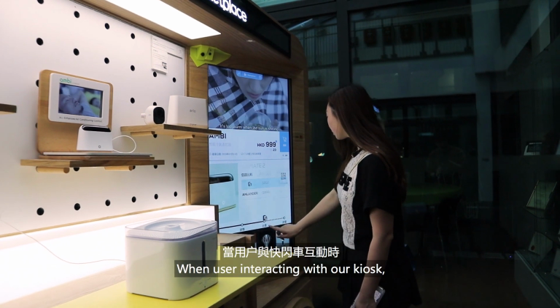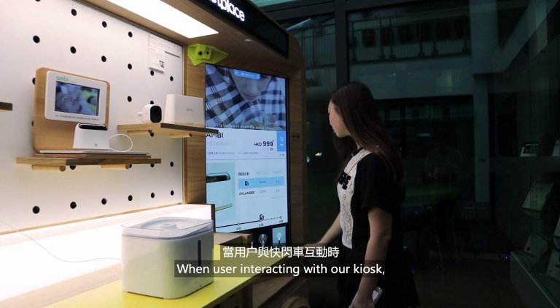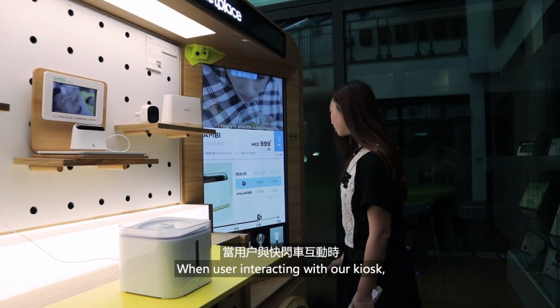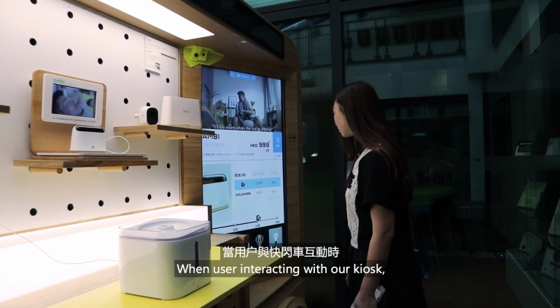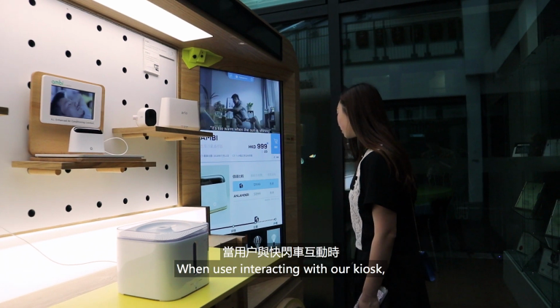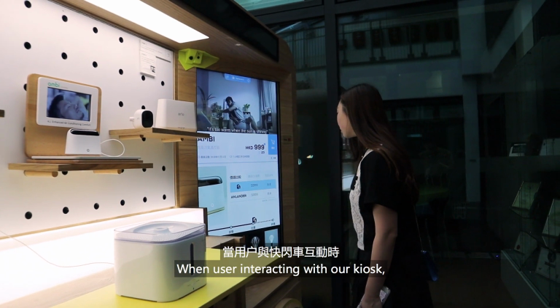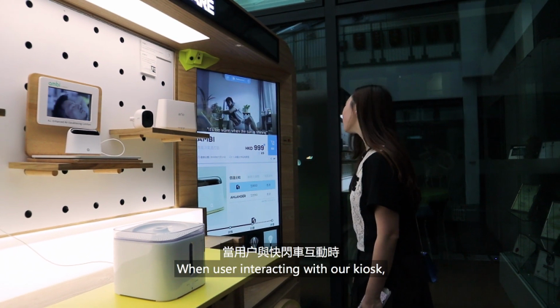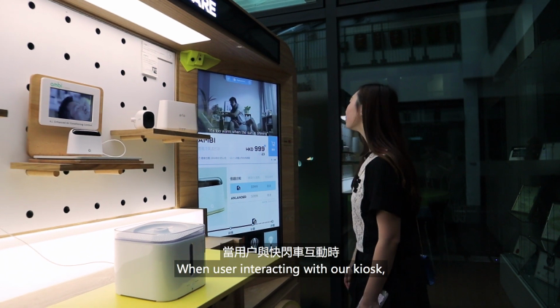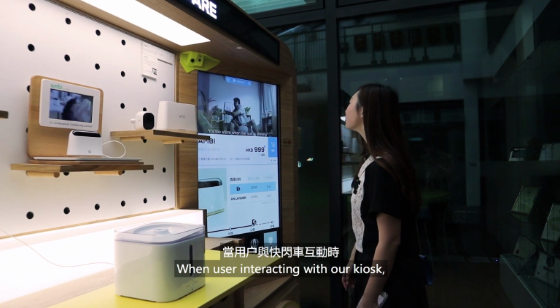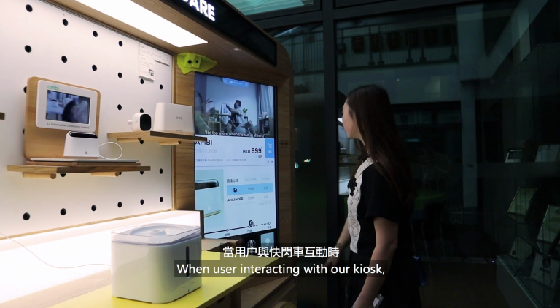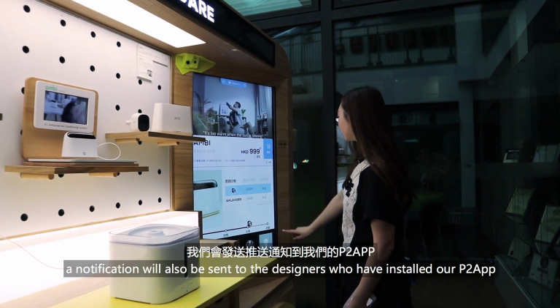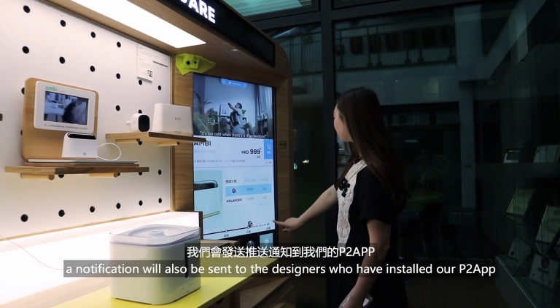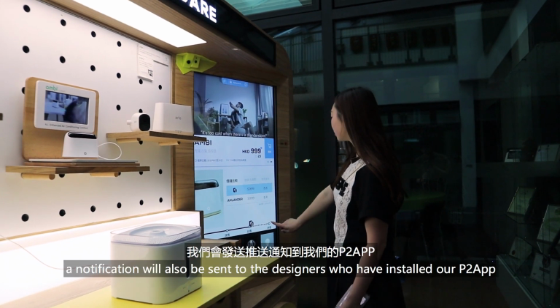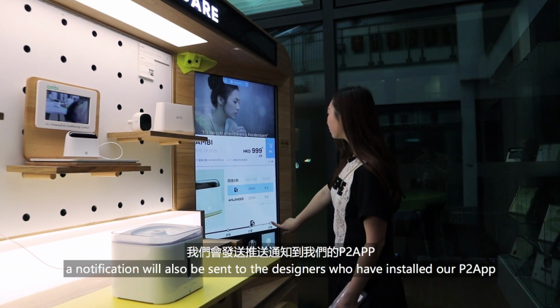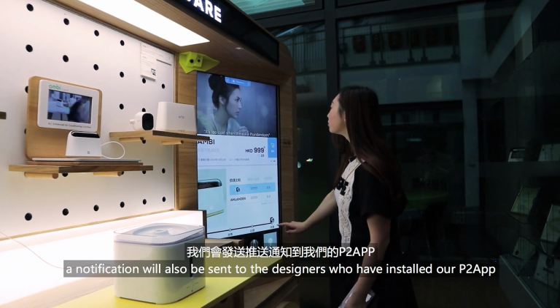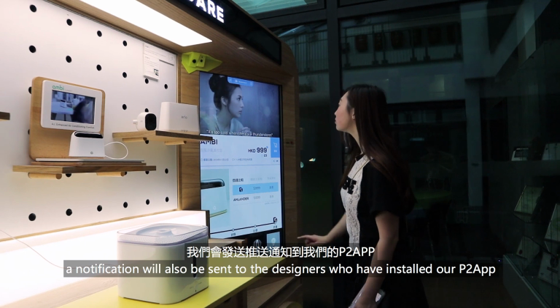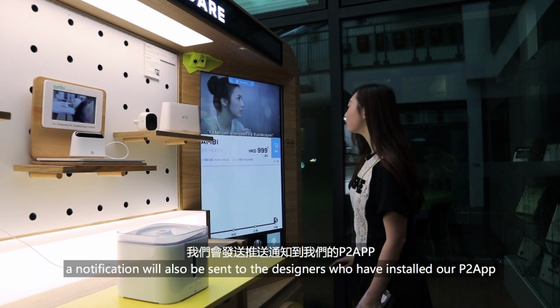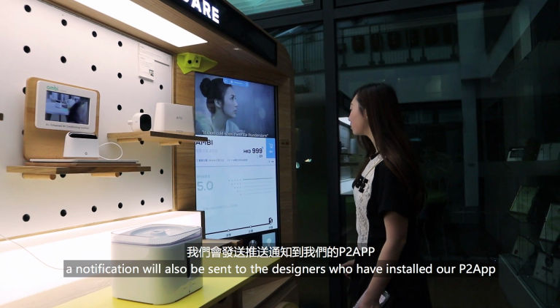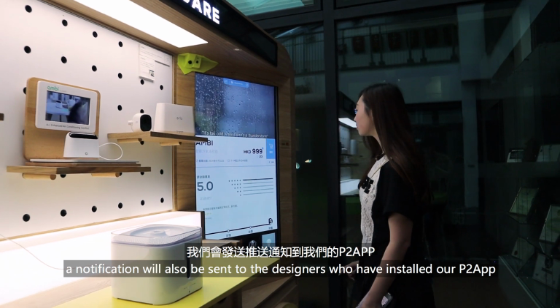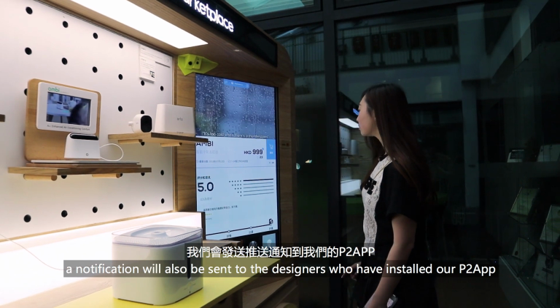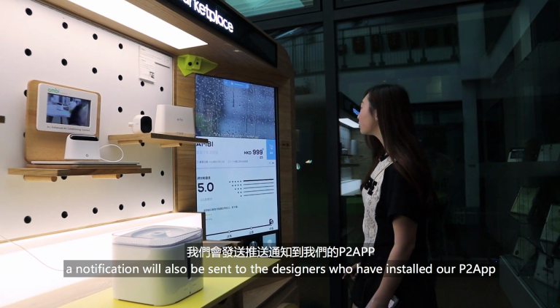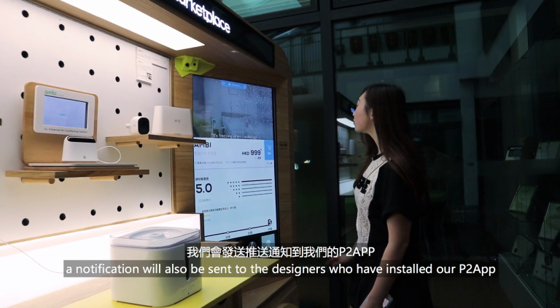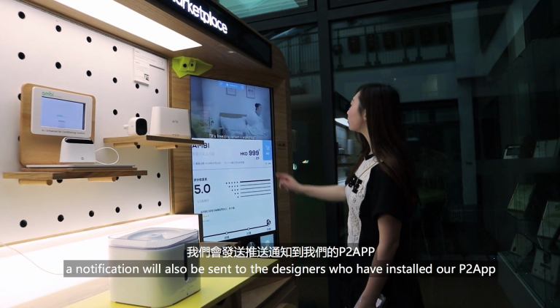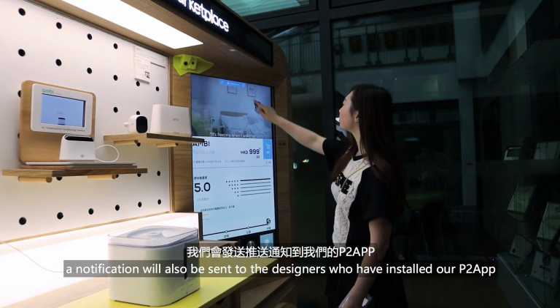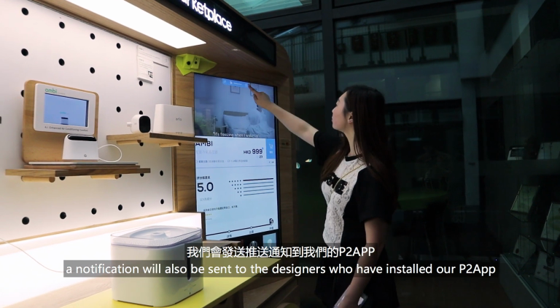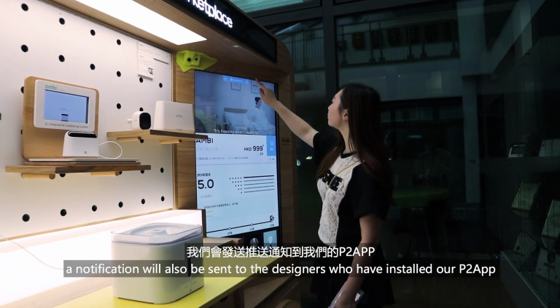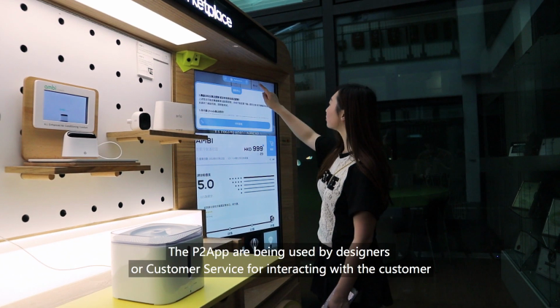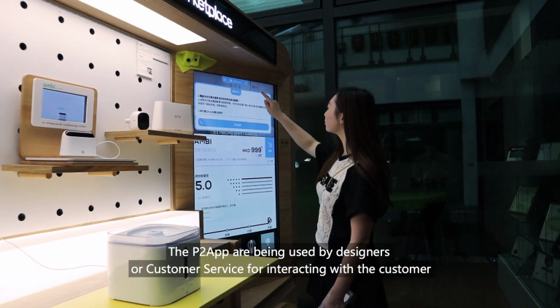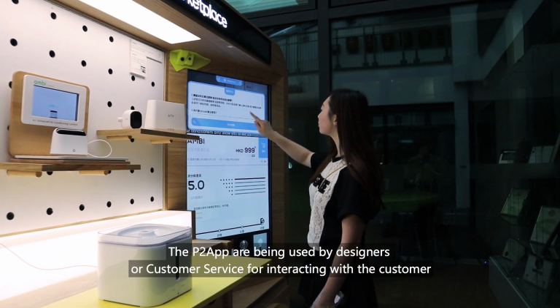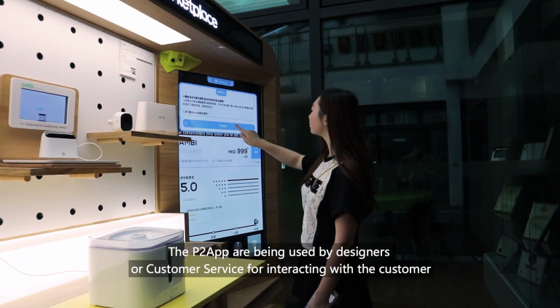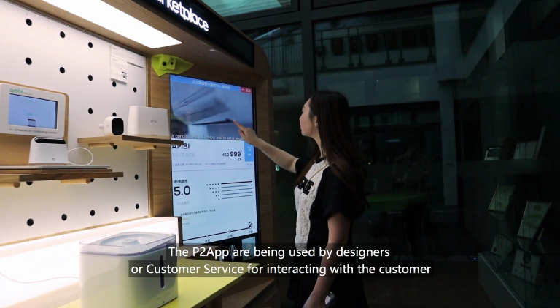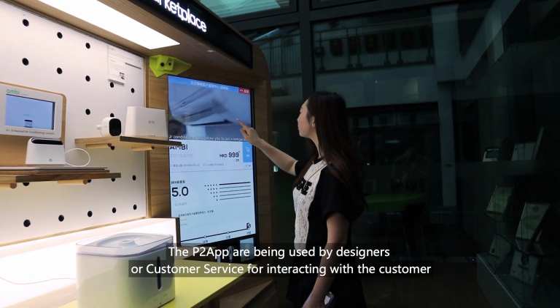When users interact with our kiosk, a notification will also be sent to the designers who have installed our P2 app.